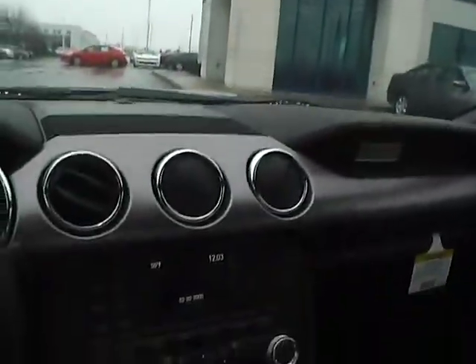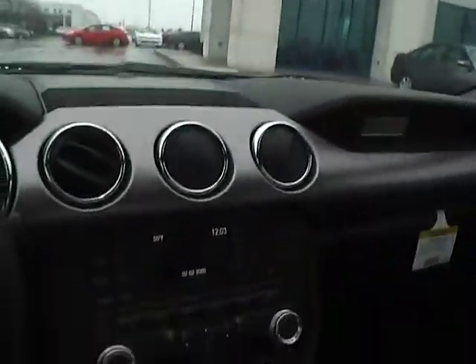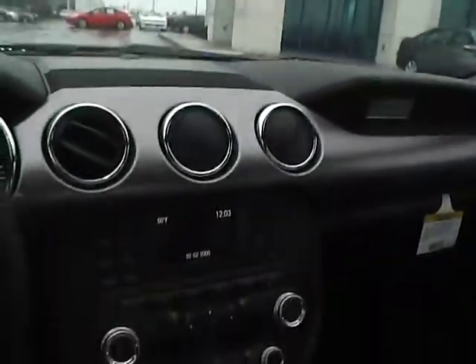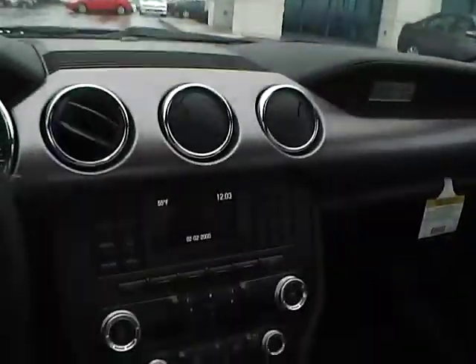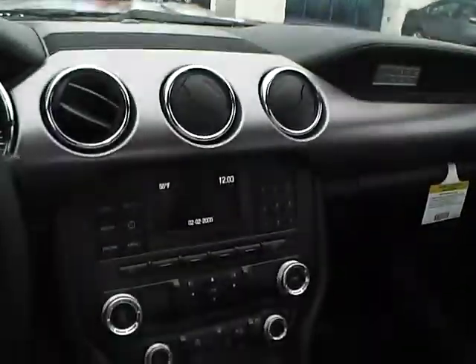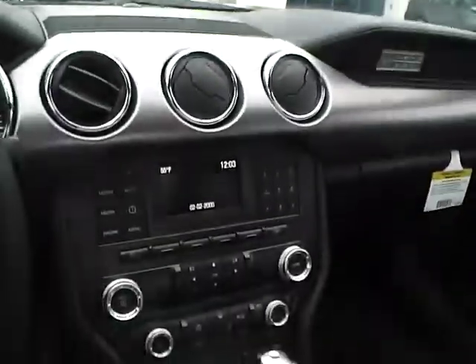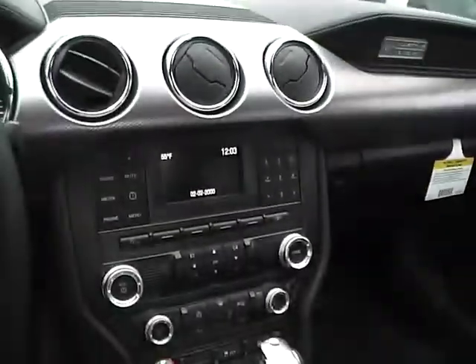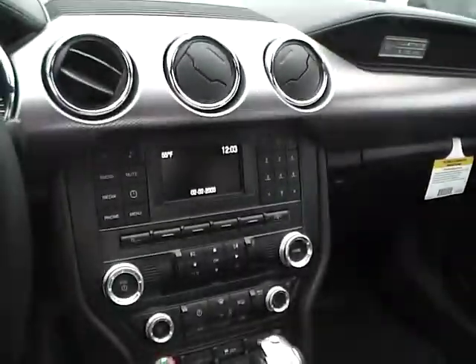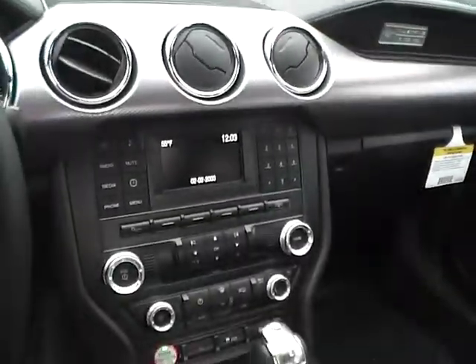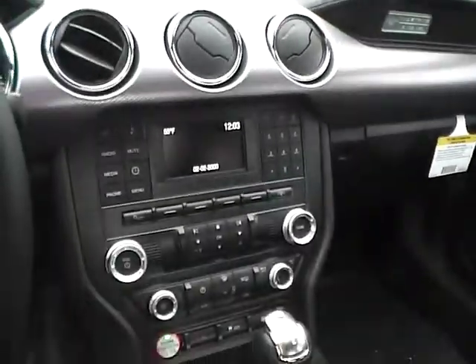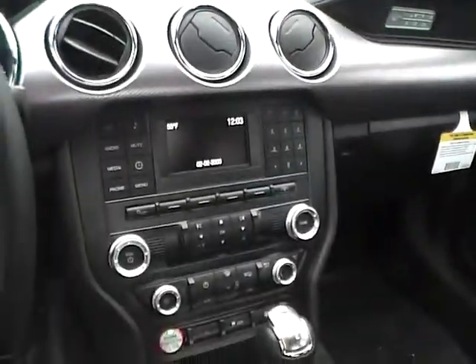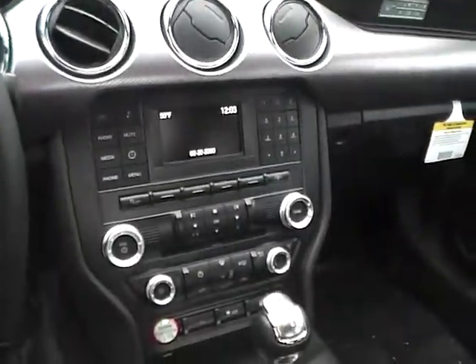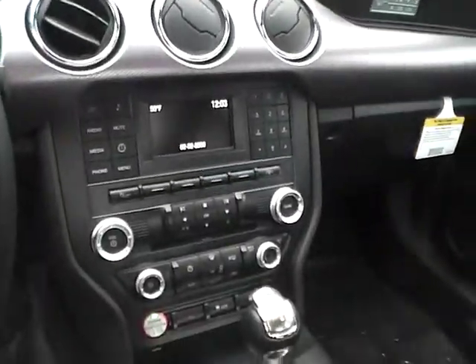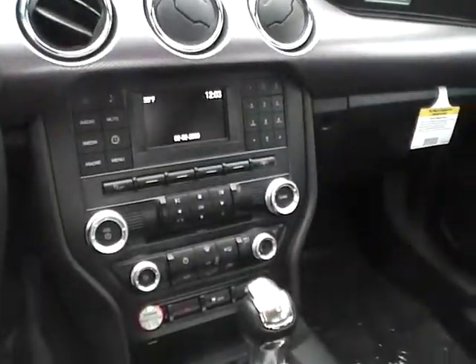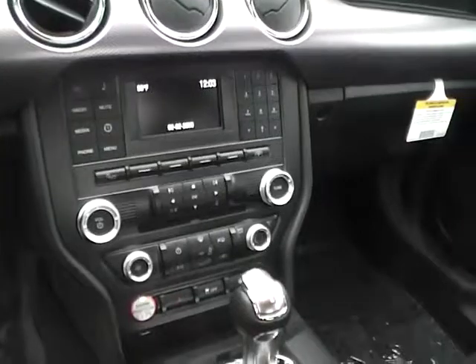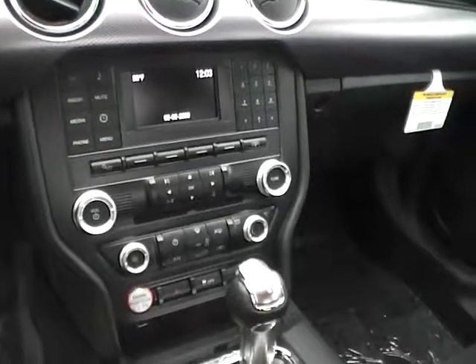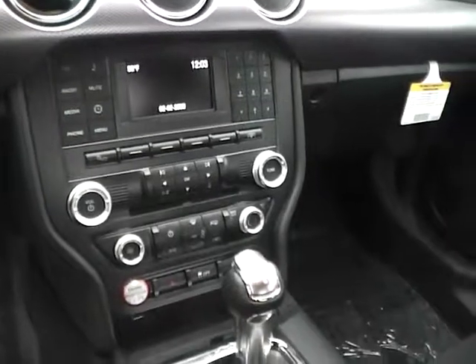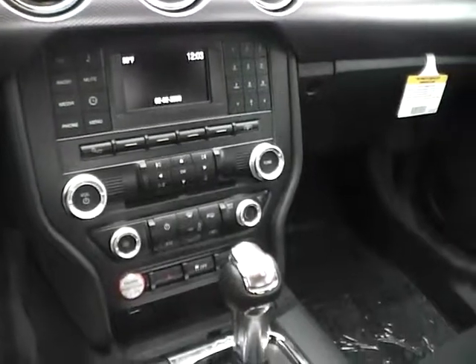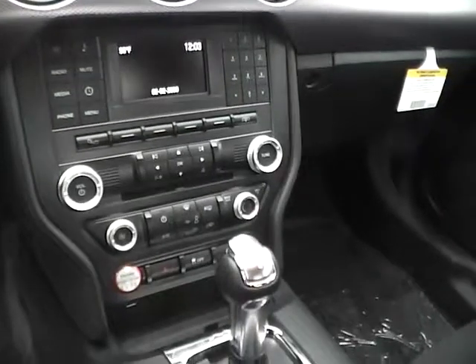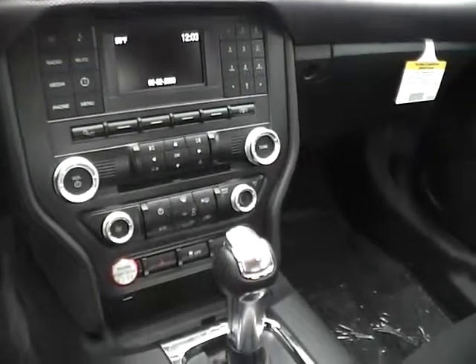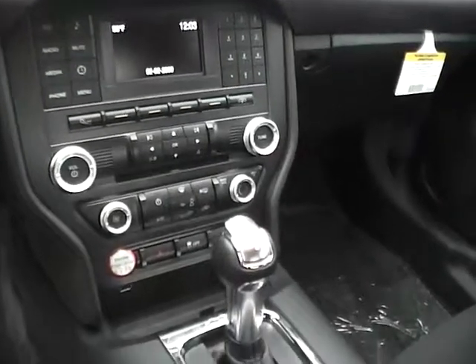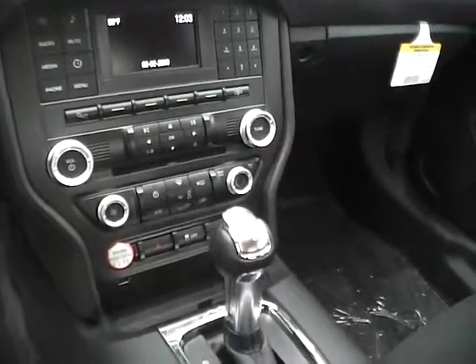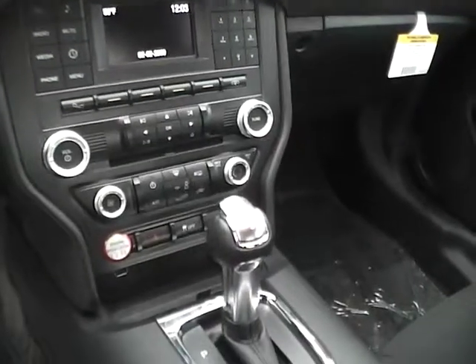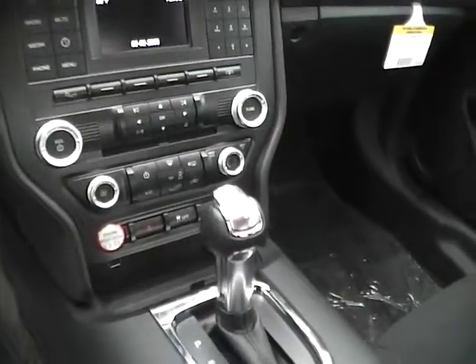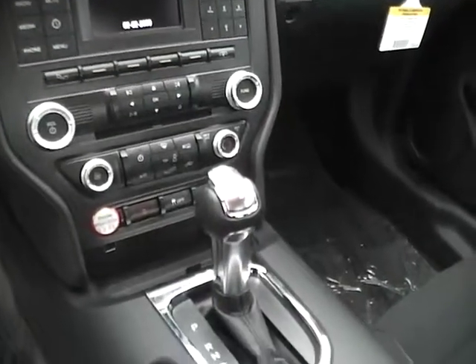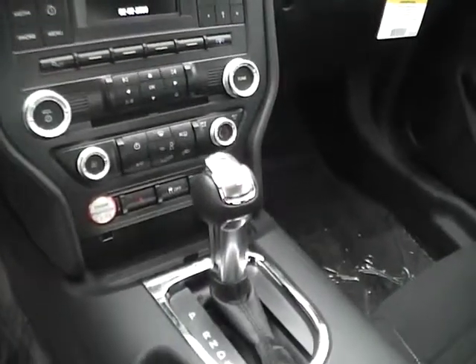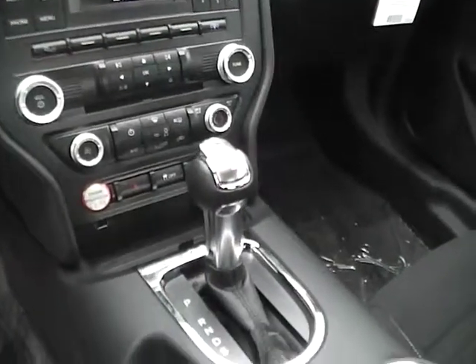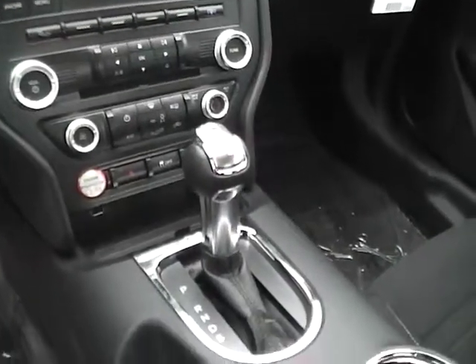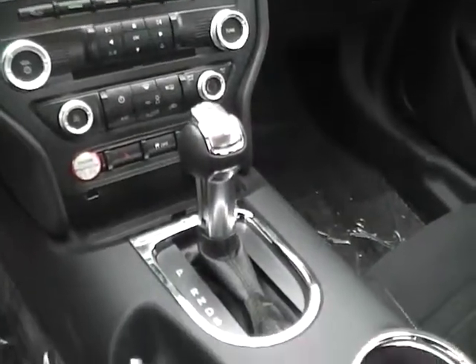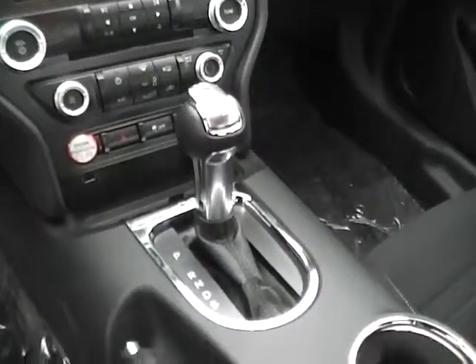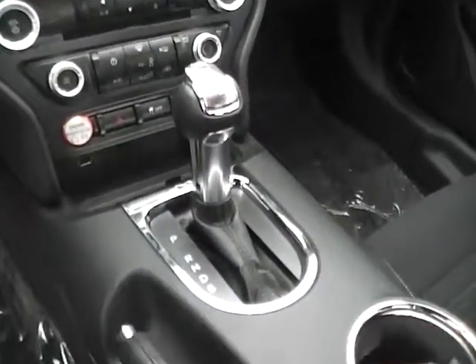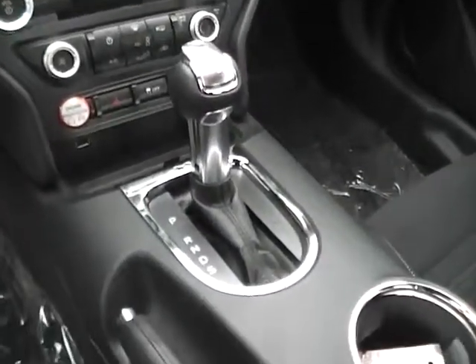Auto dimming rear view mirror — very nice vehicle. Come check us out at GymKind Ford. You can also visit our online showroom at GymKindFord.com. Thank you.